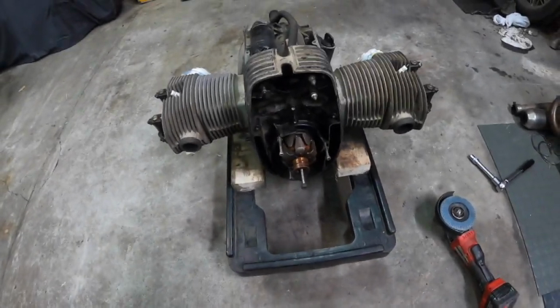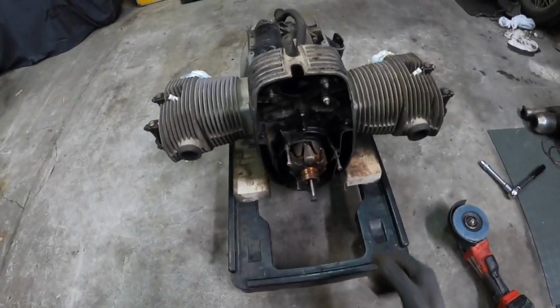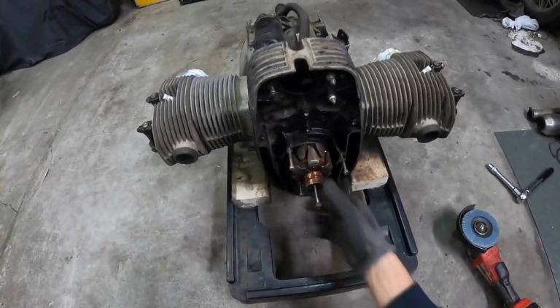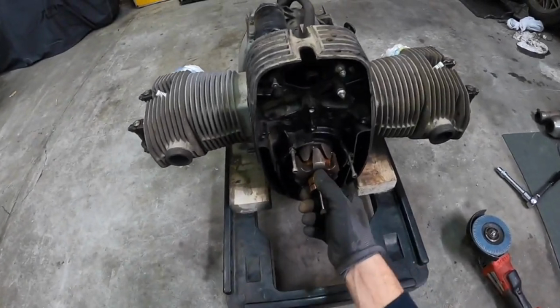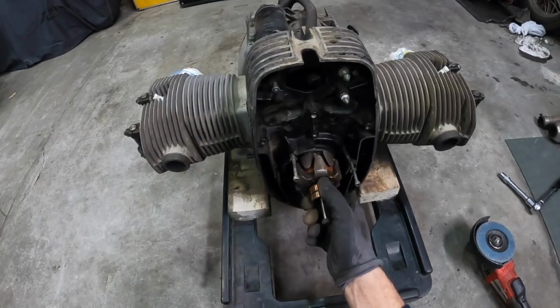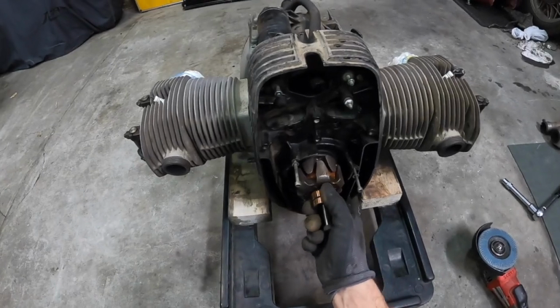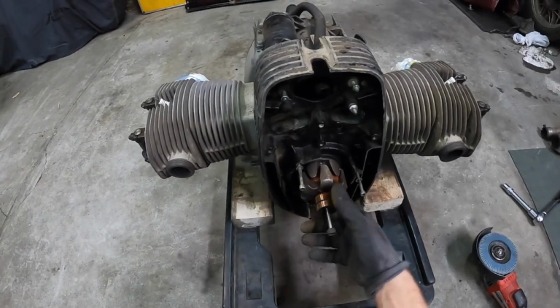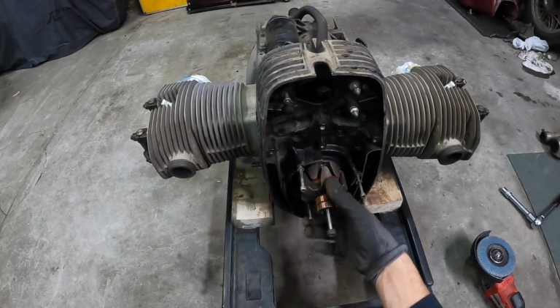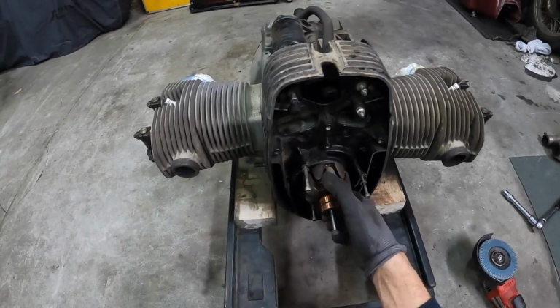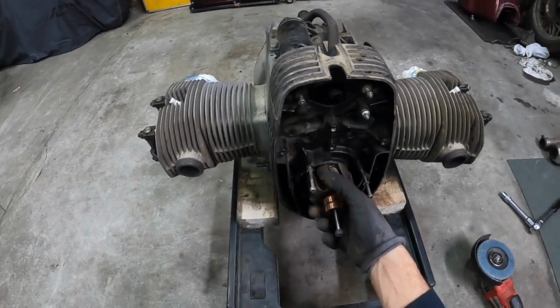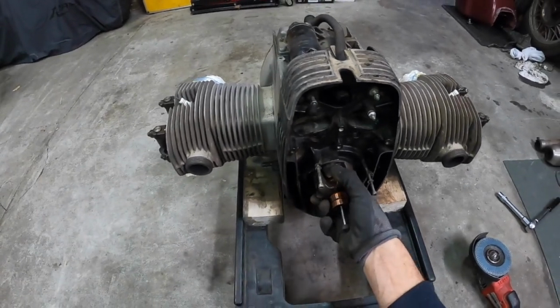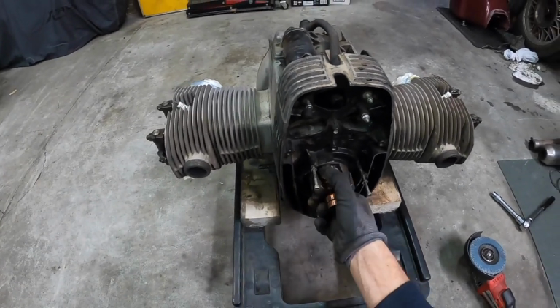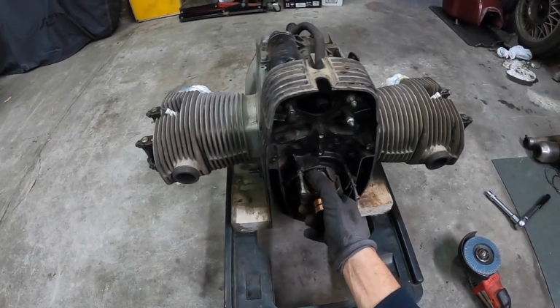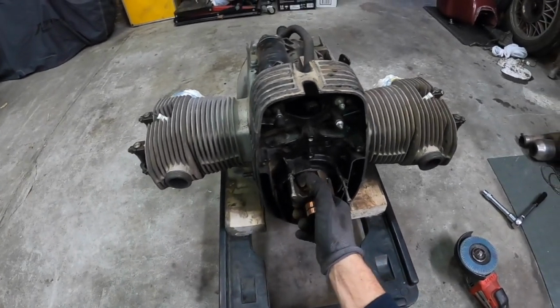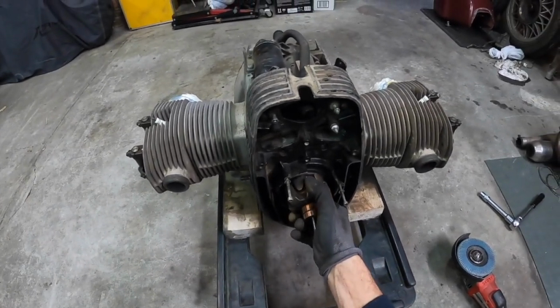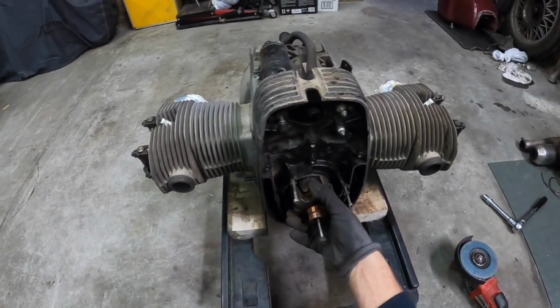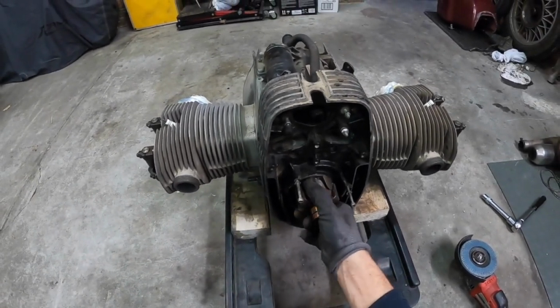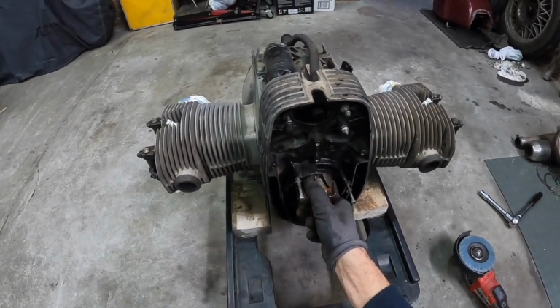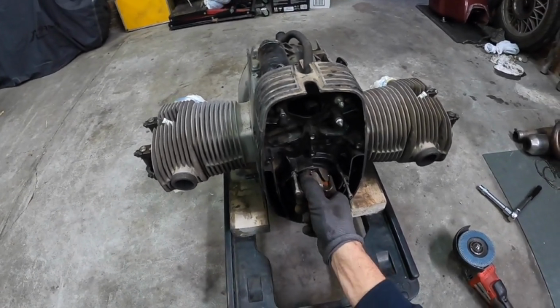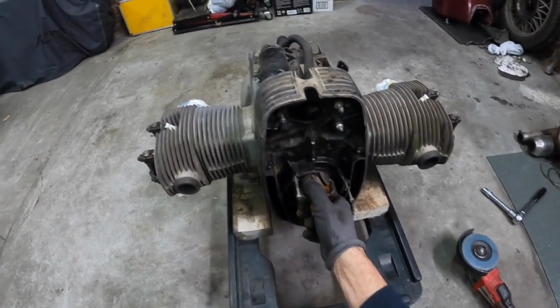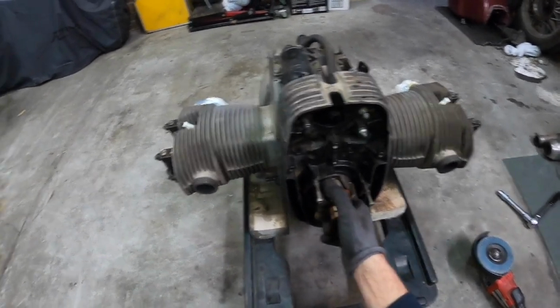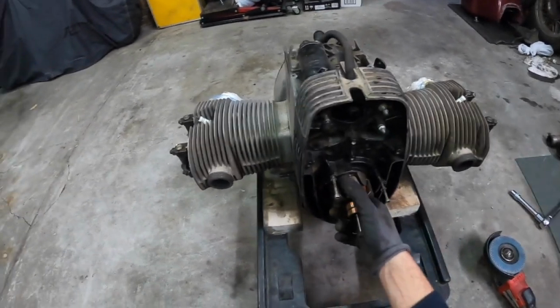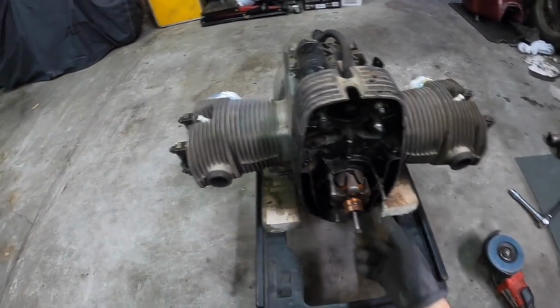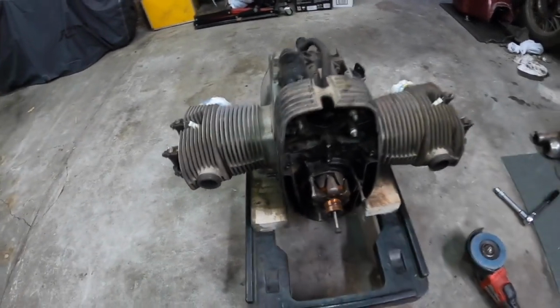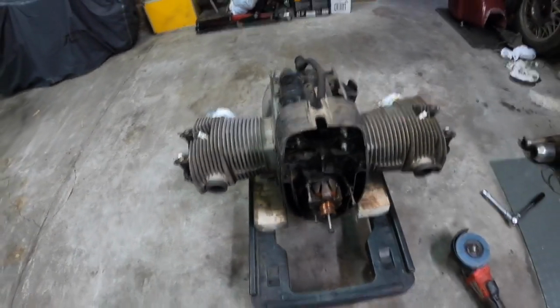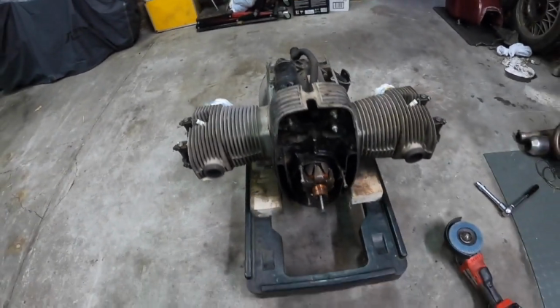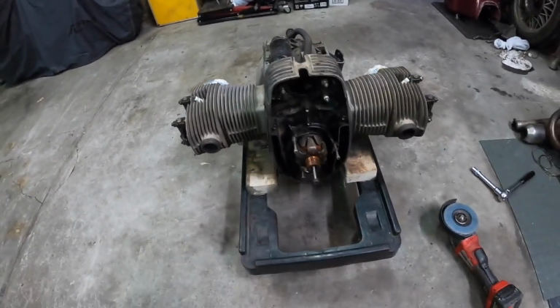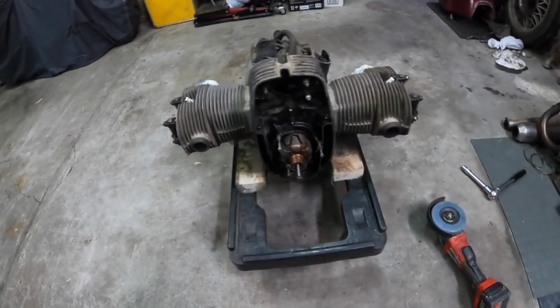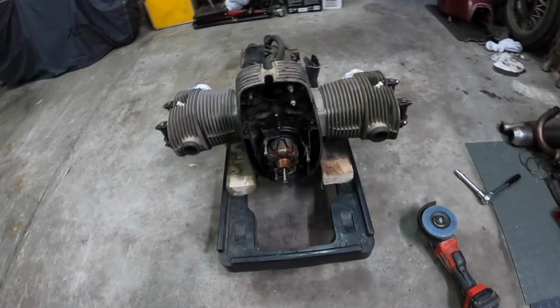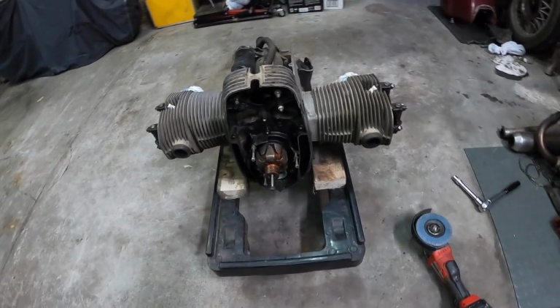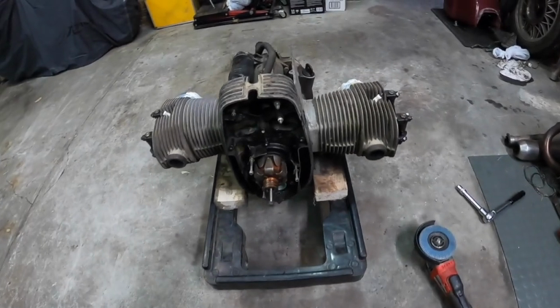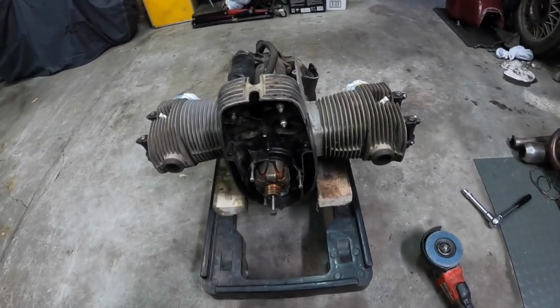Hey guys, I'm going to try removing this stator from the airhead here.